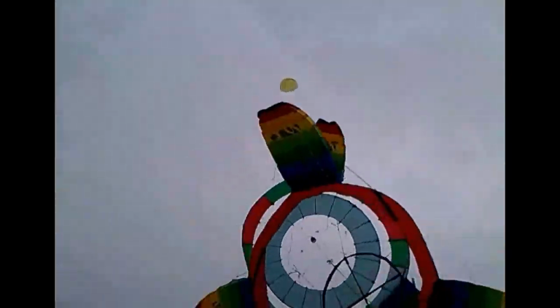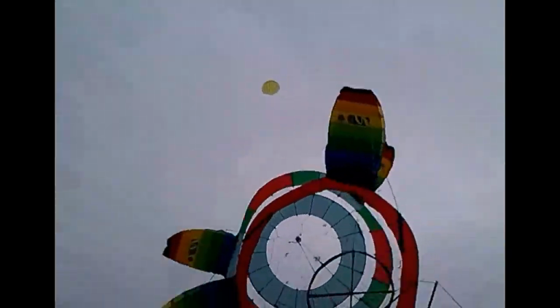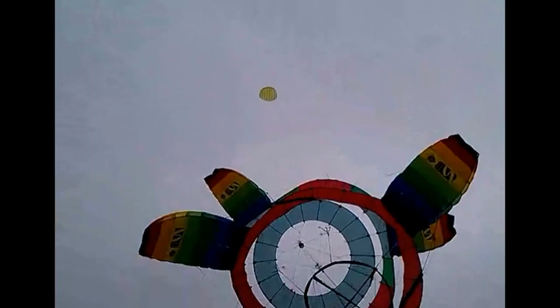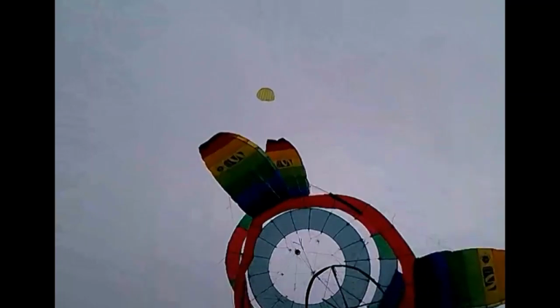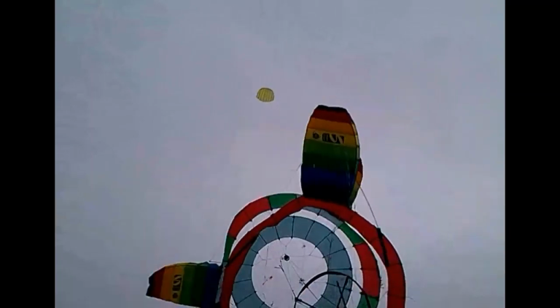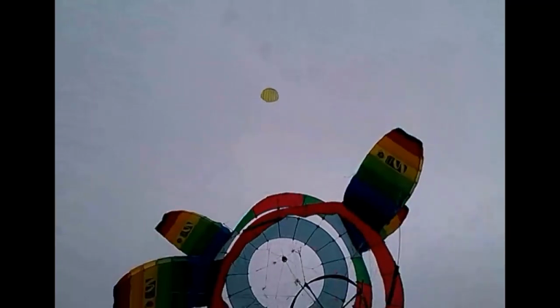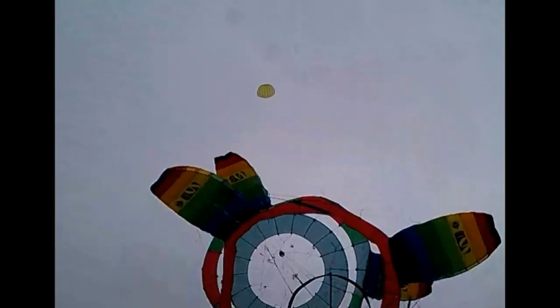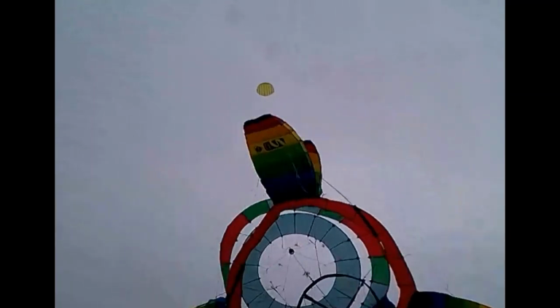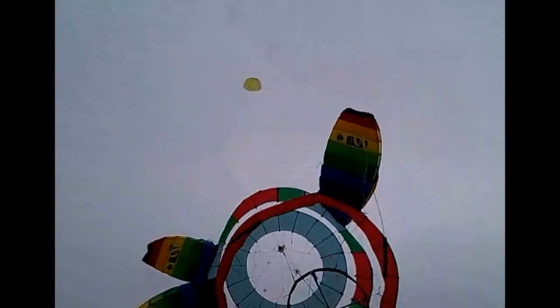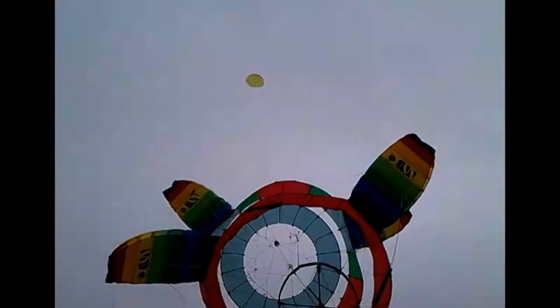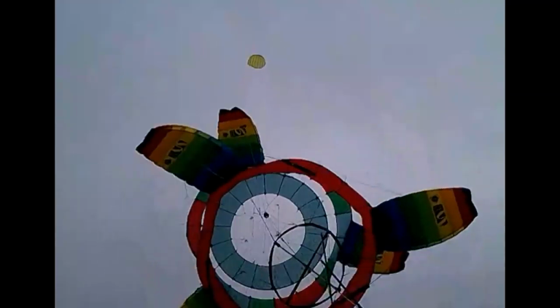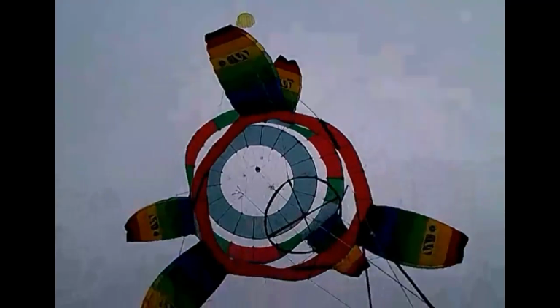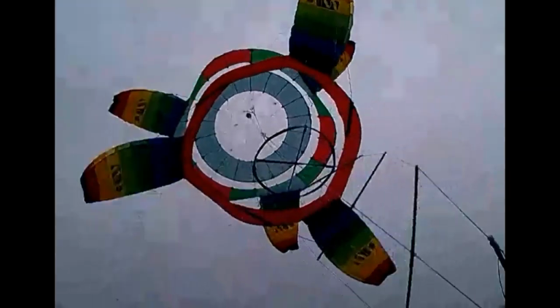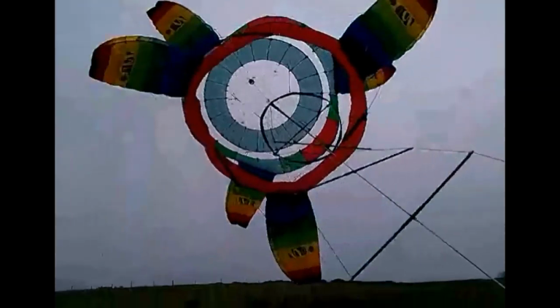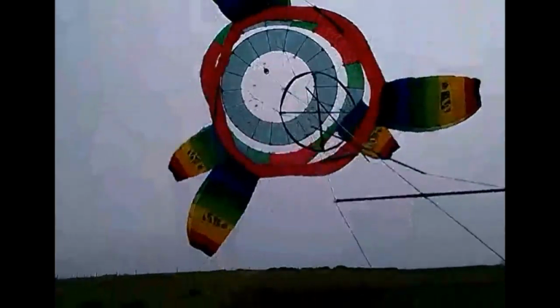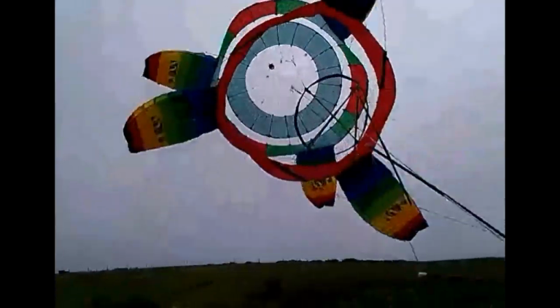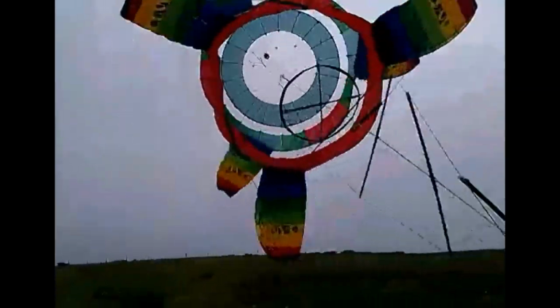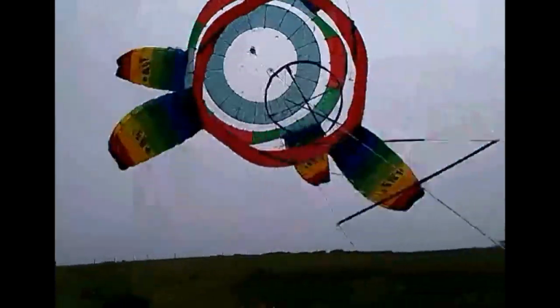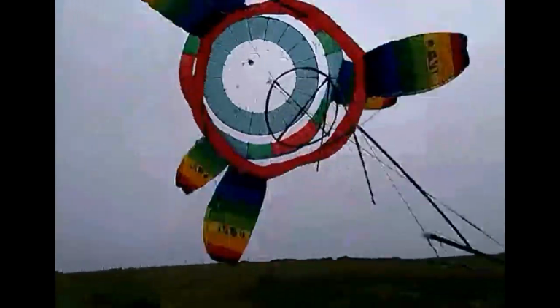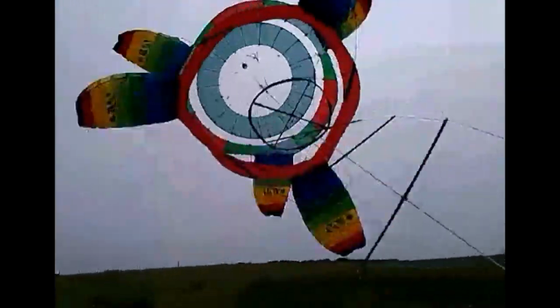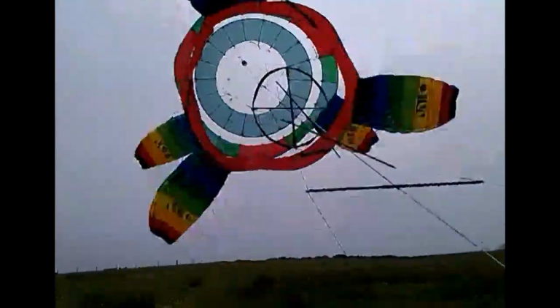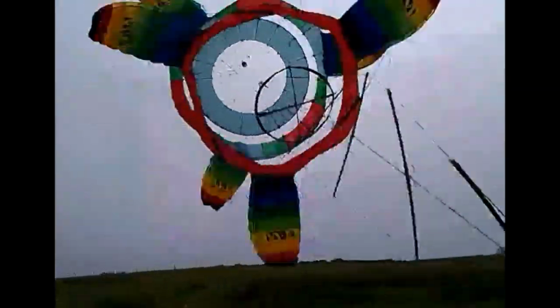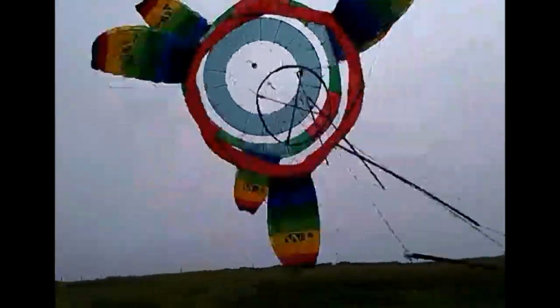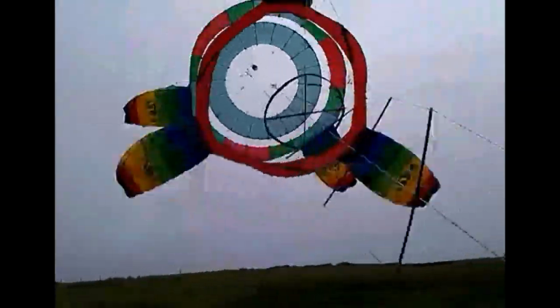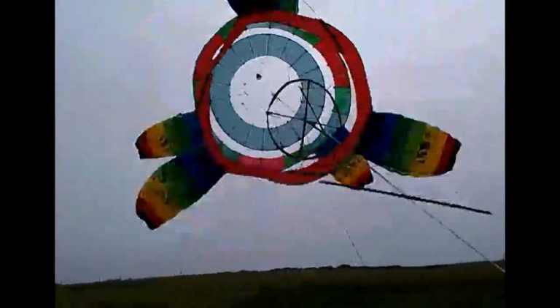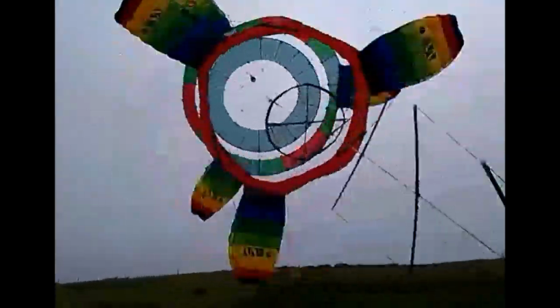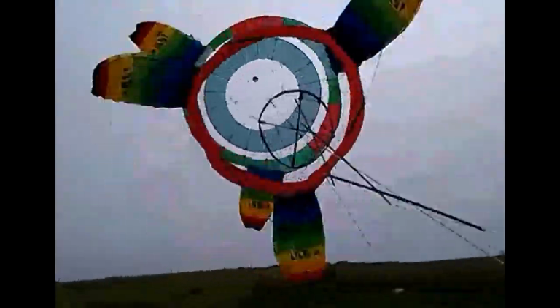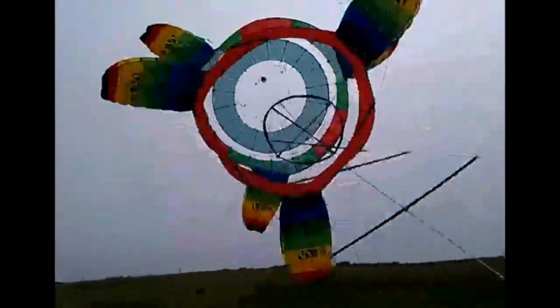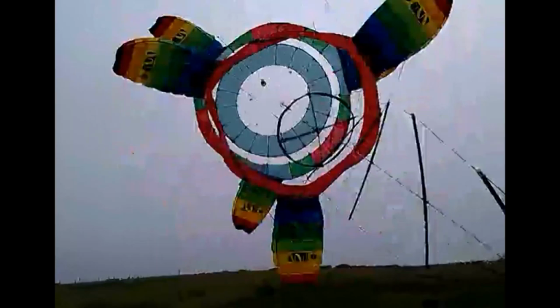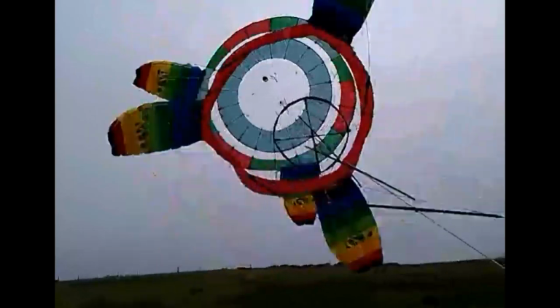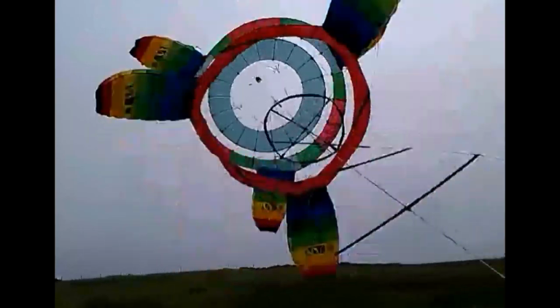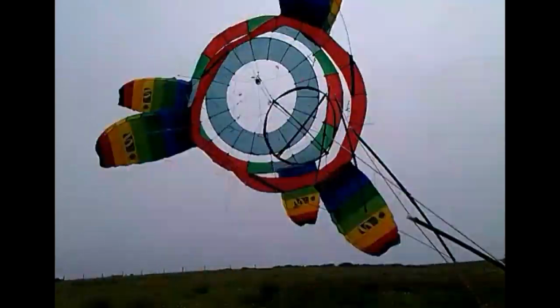Up there, where that yellow lifter is, there's stacks of wind. Down here, very little.